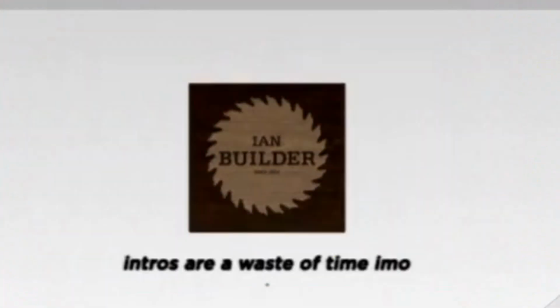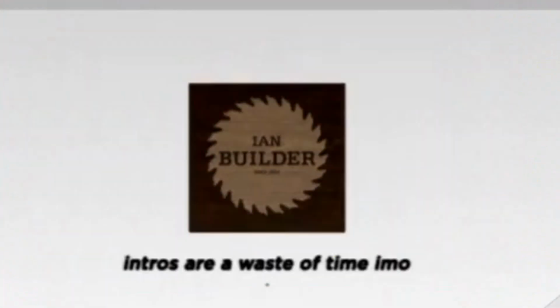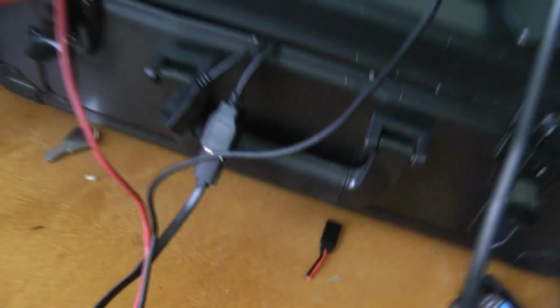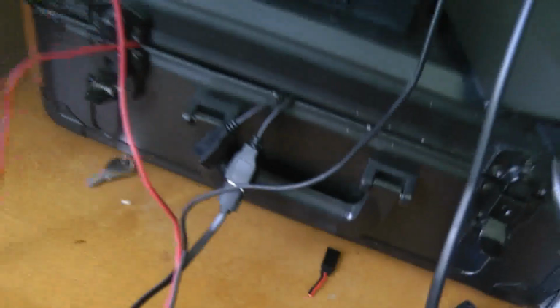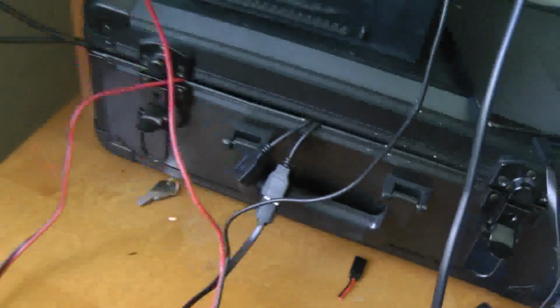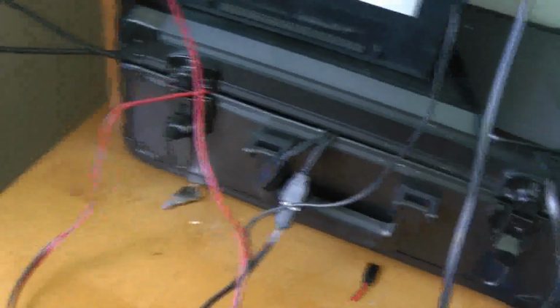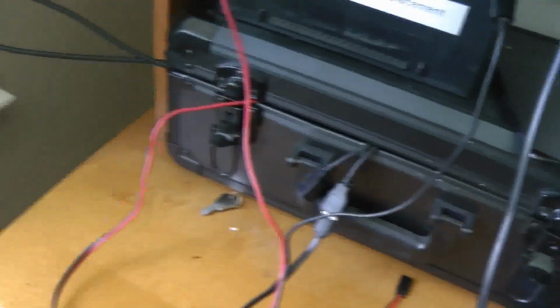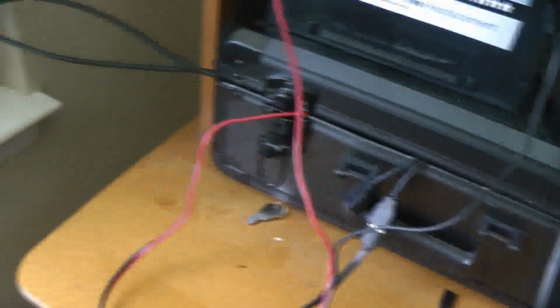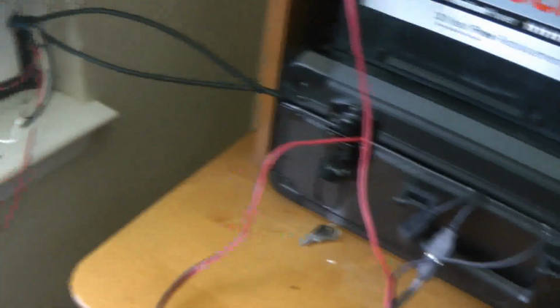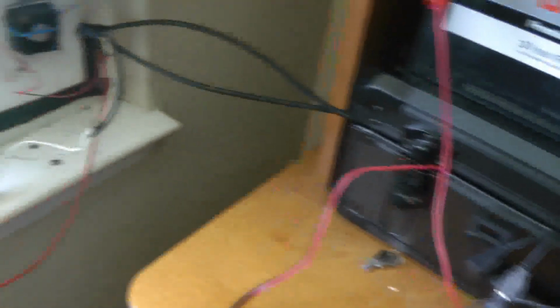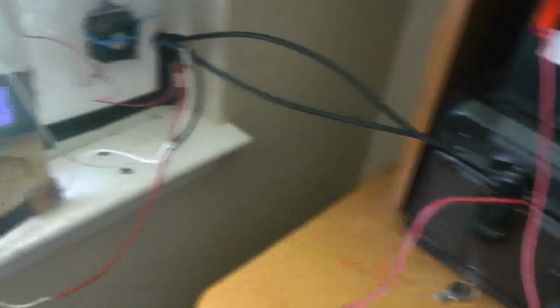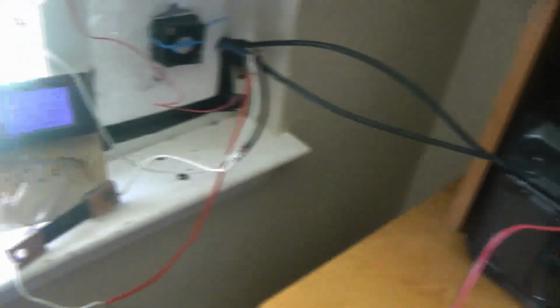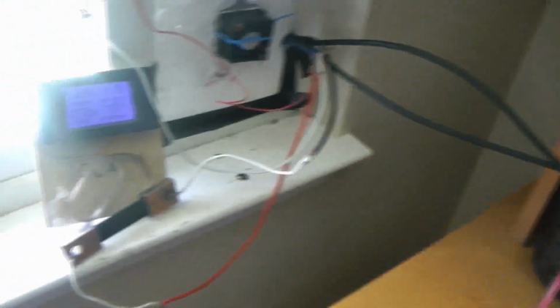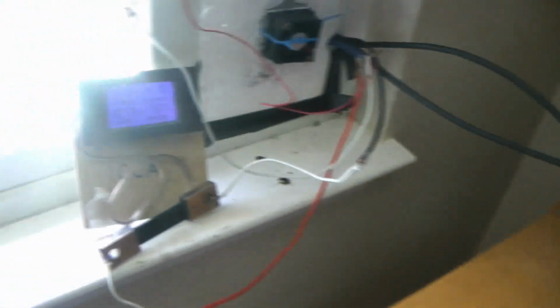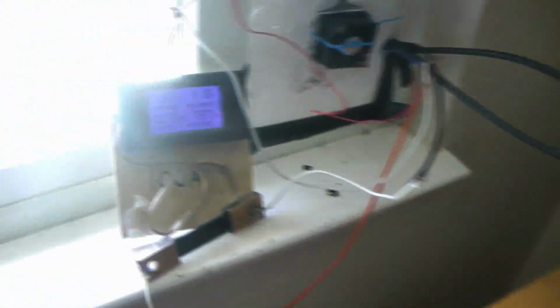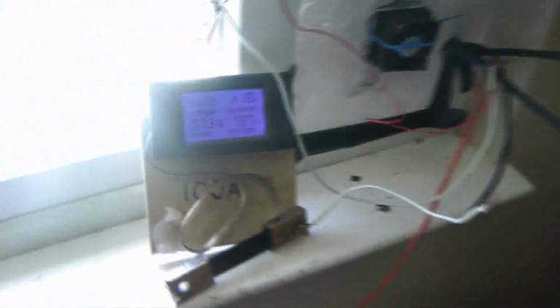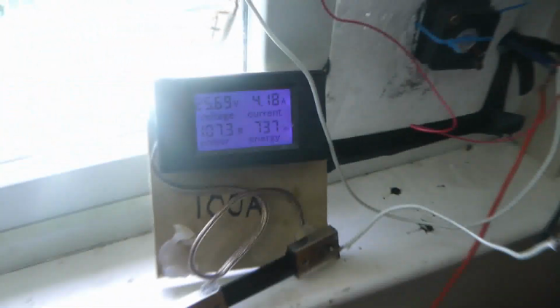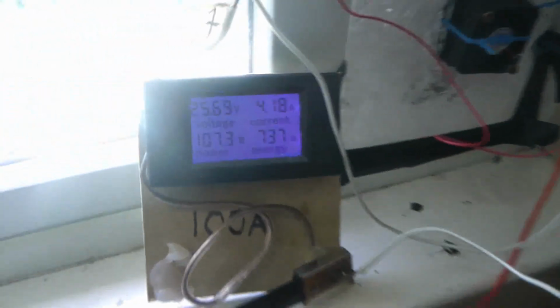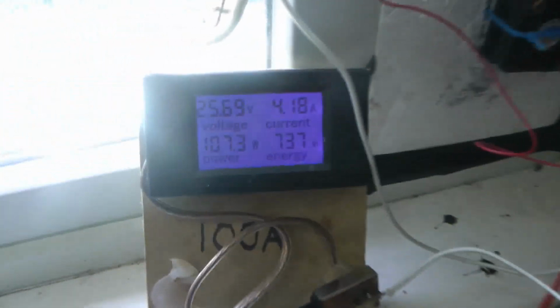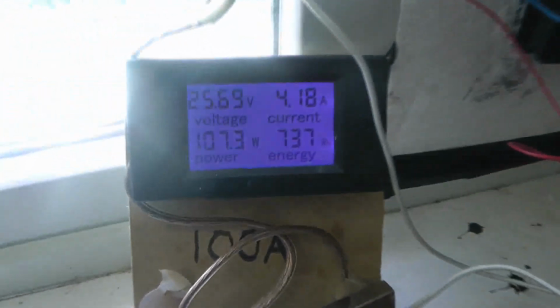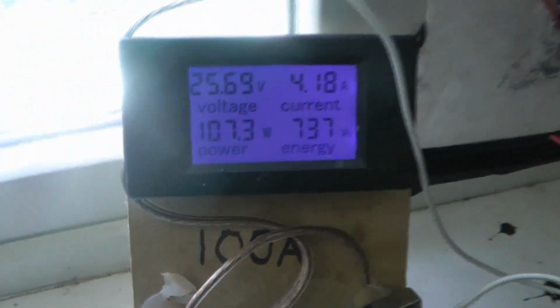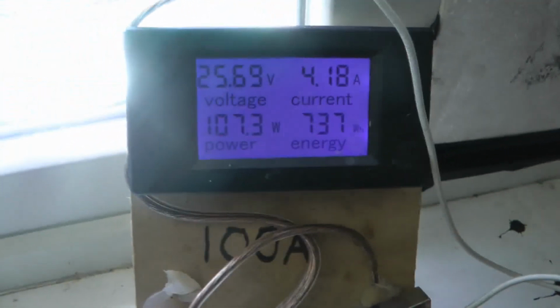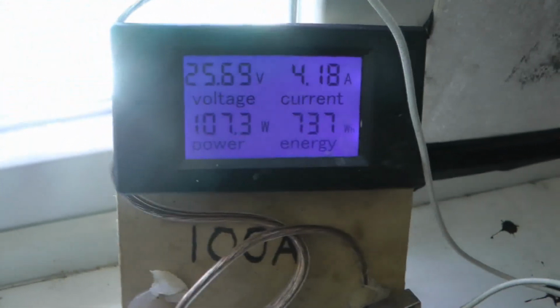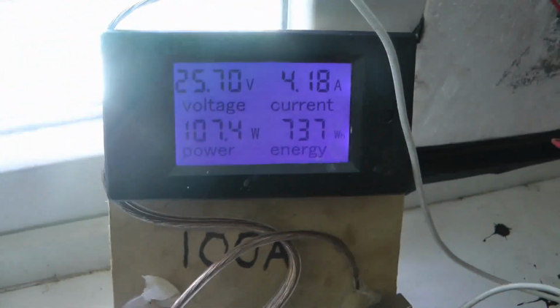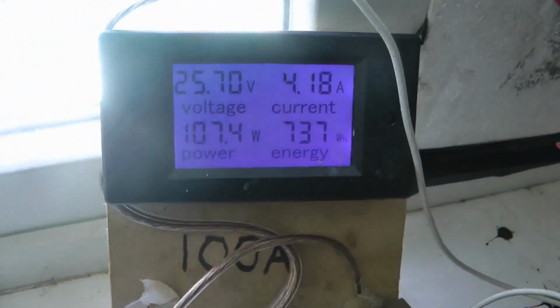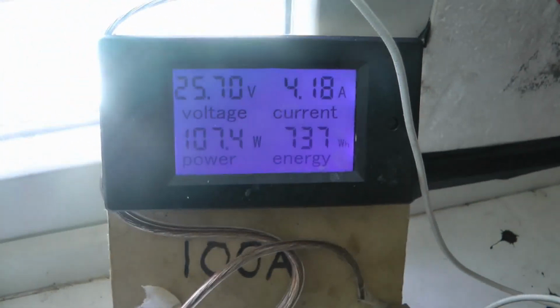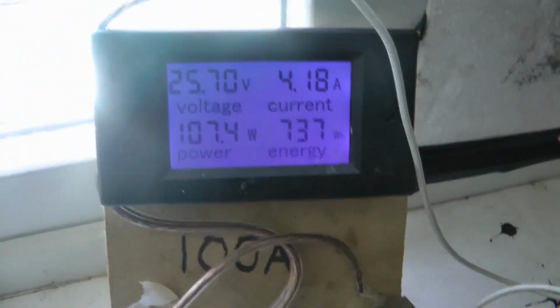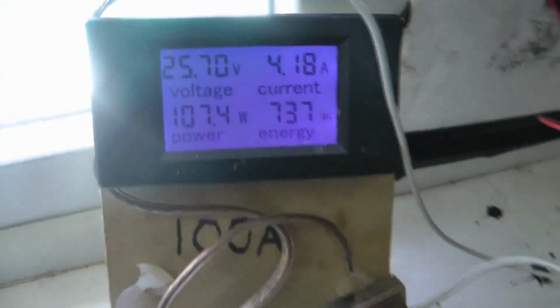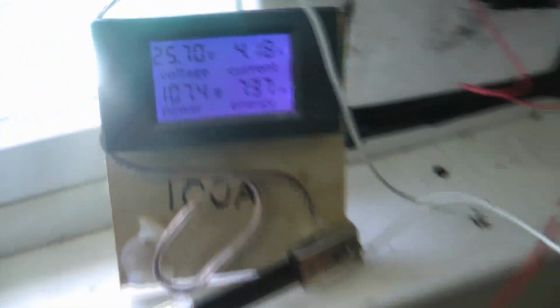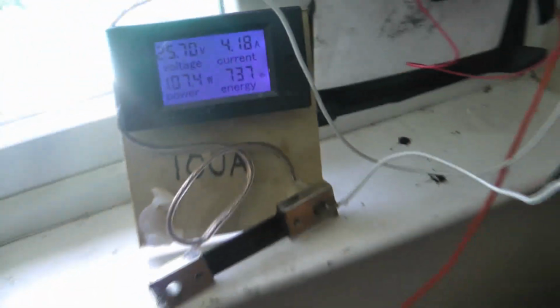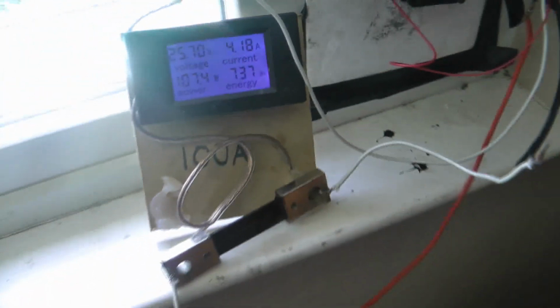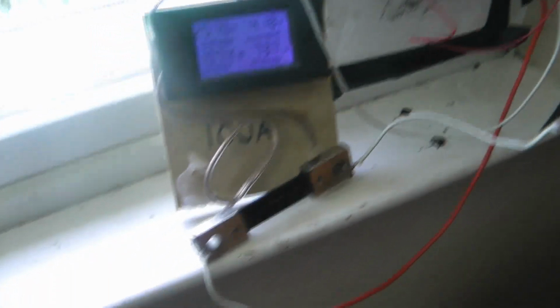Hey guys, what's up? I'm going to show you how I built this solar powered Peltier cooler that was 100 watts. Let's get started.